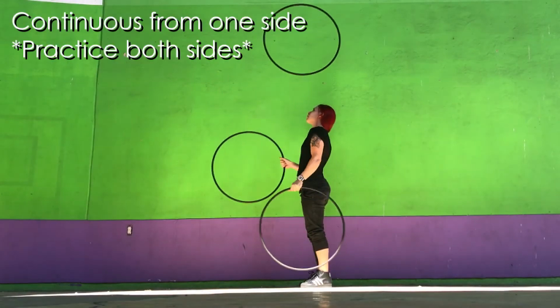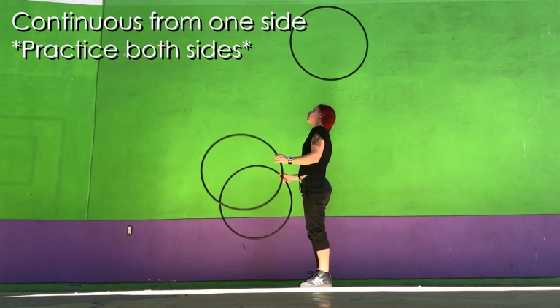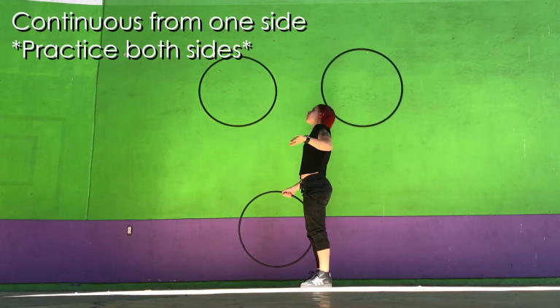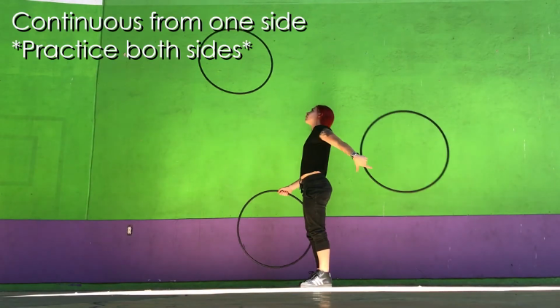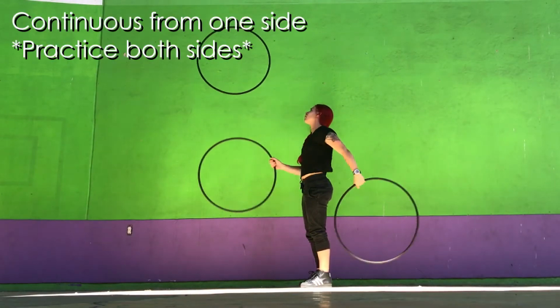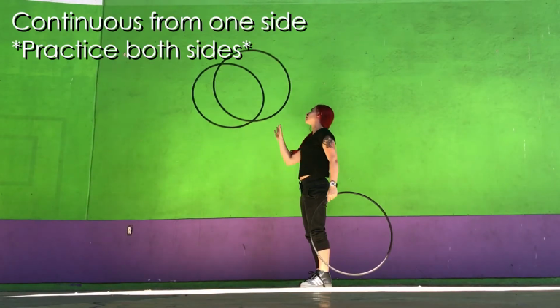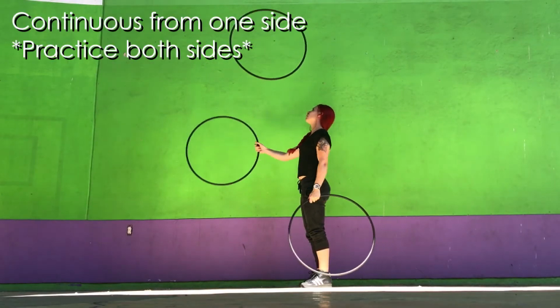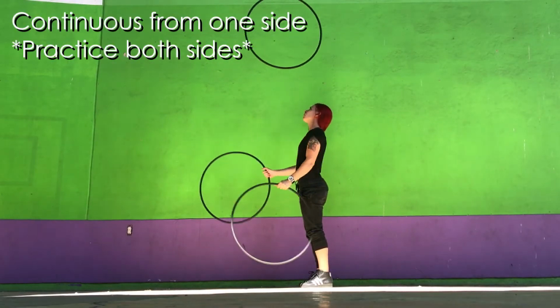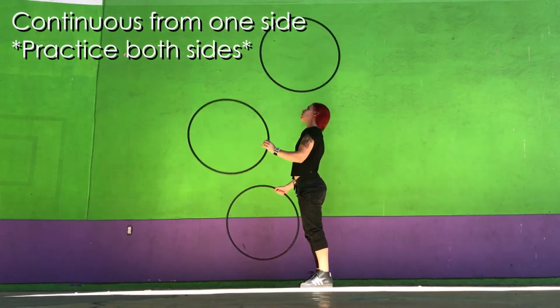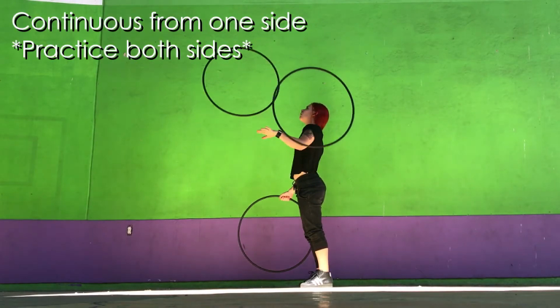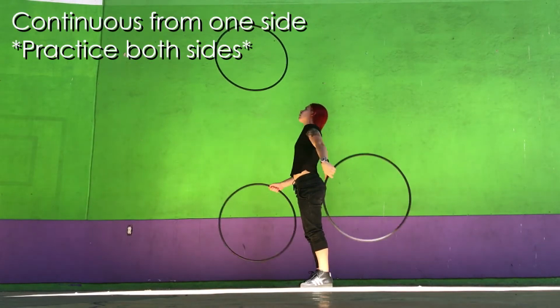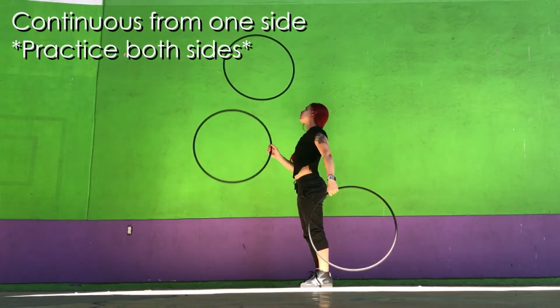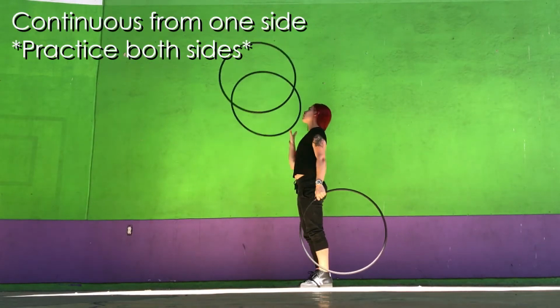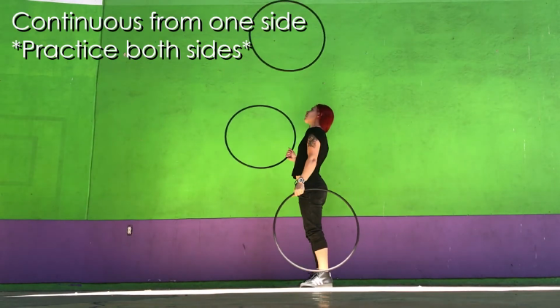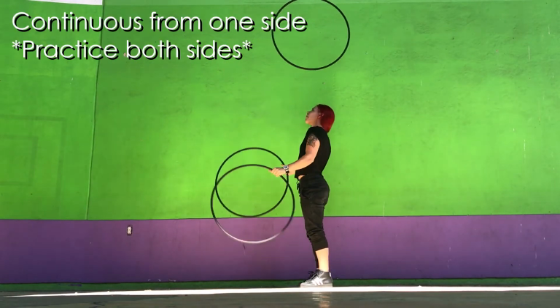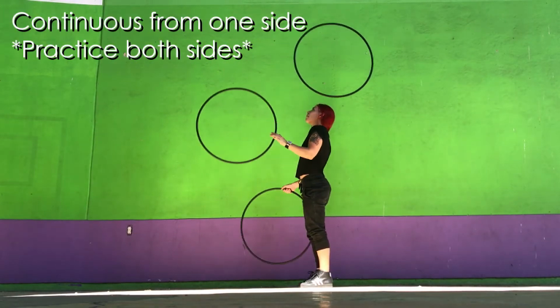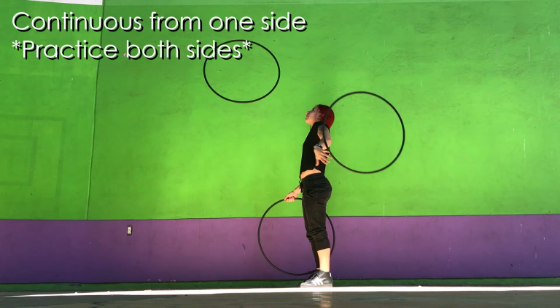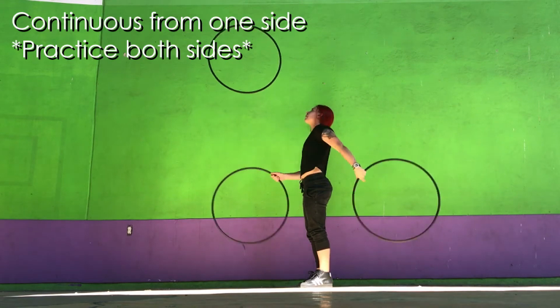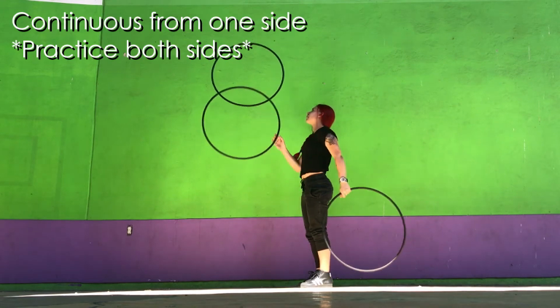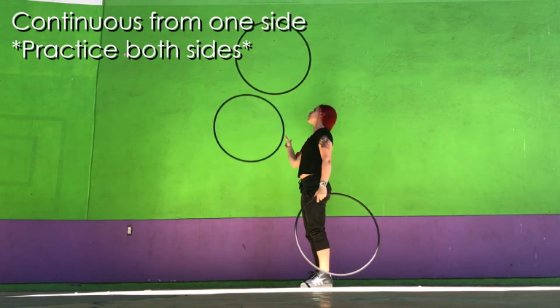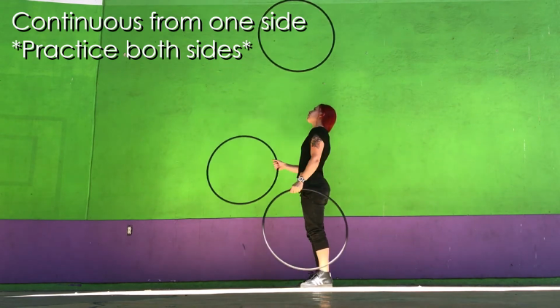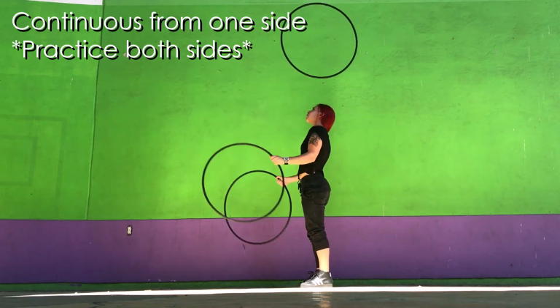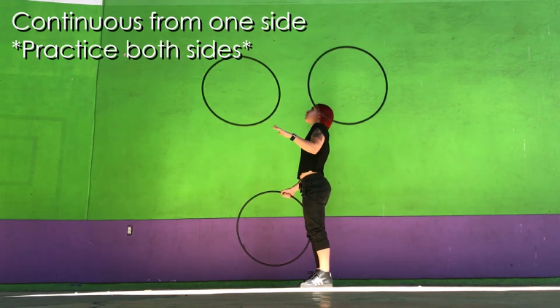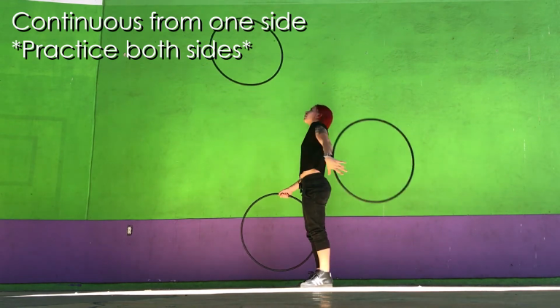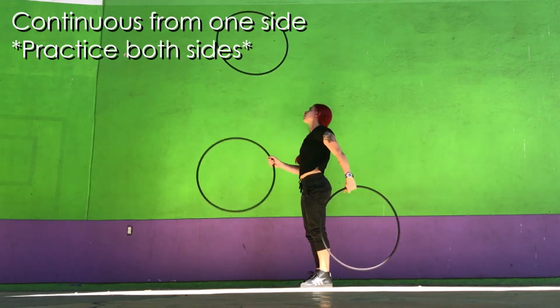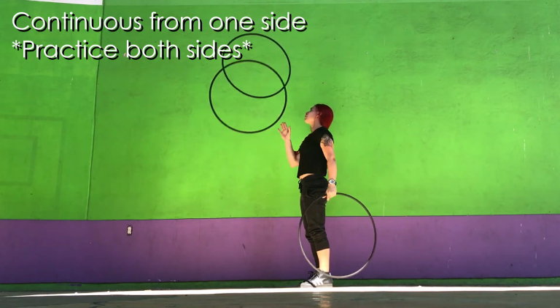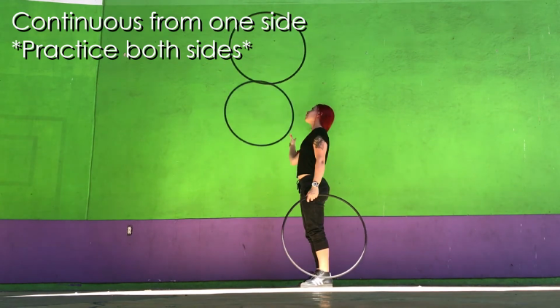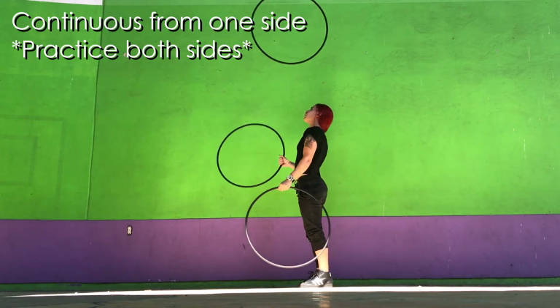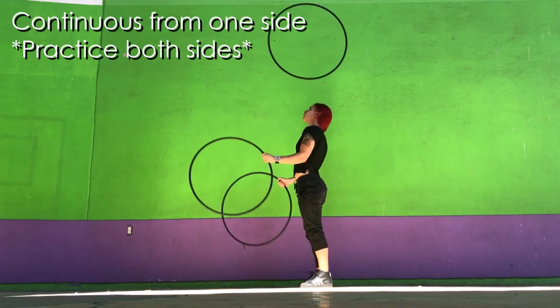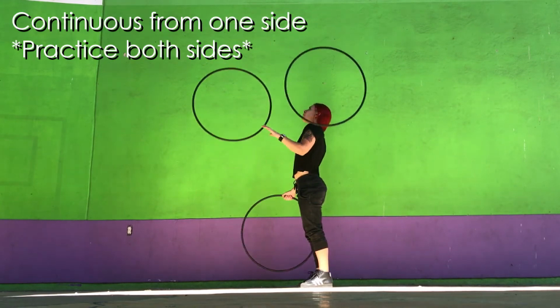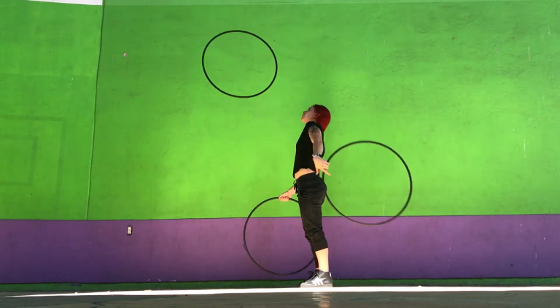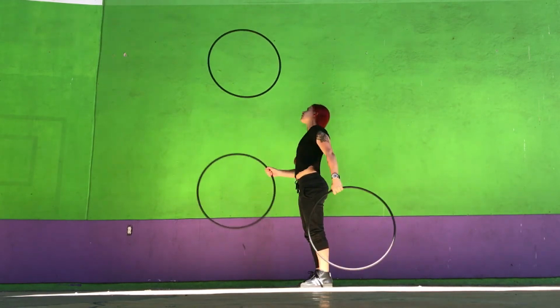Then try penguins from one hand consecutively. Start small with two to three tosses and collect, and always practice both sides.